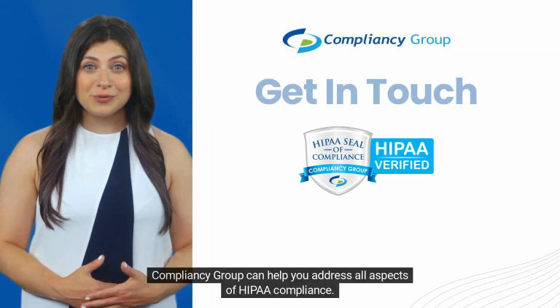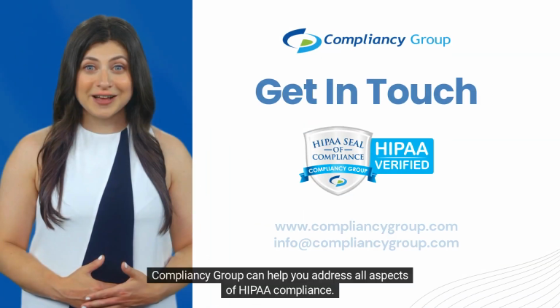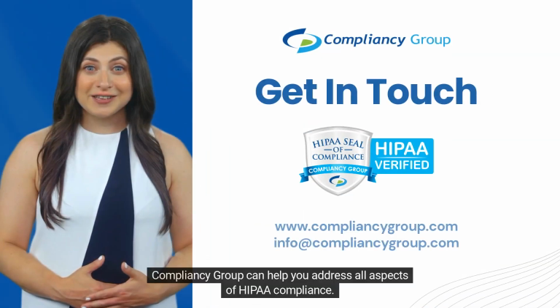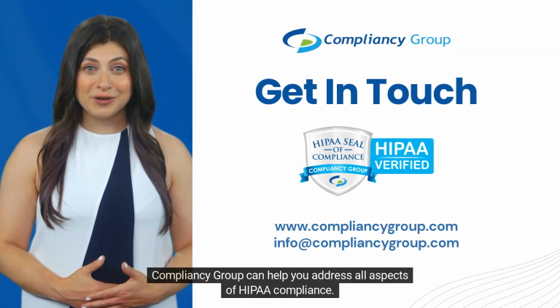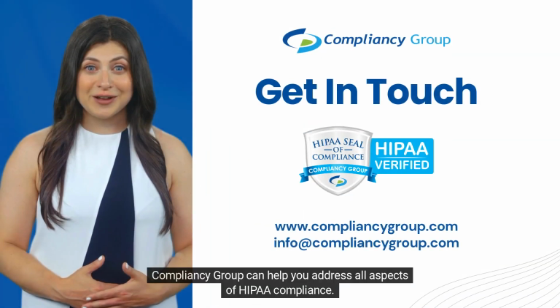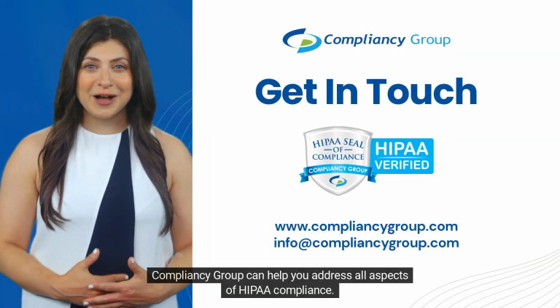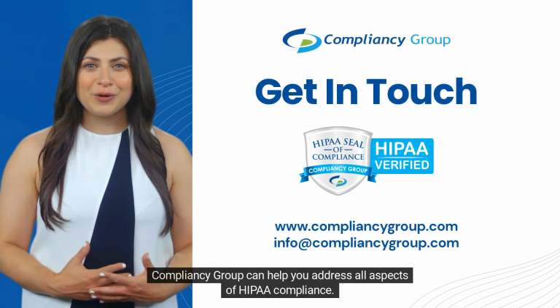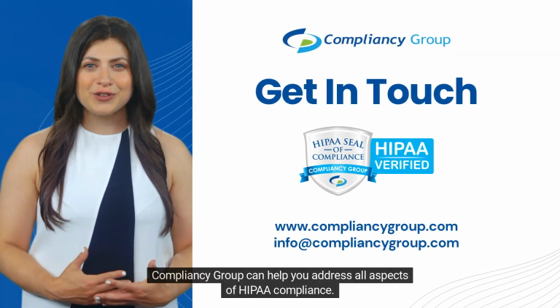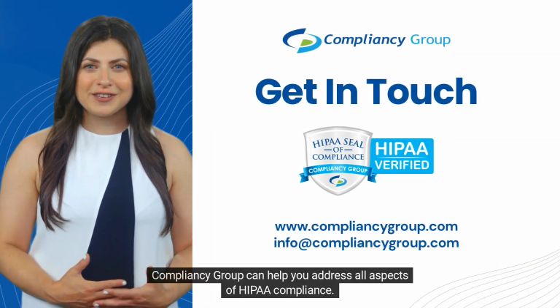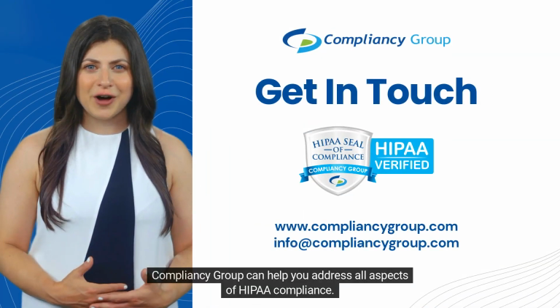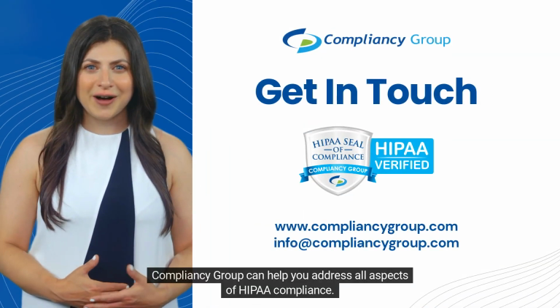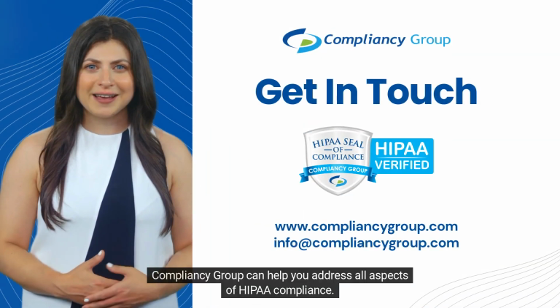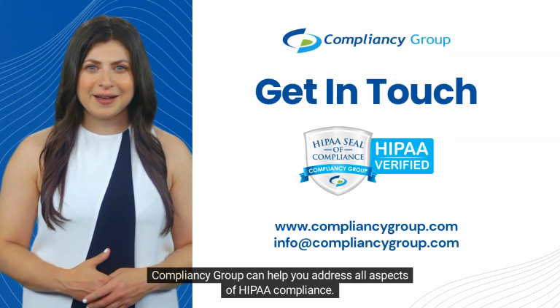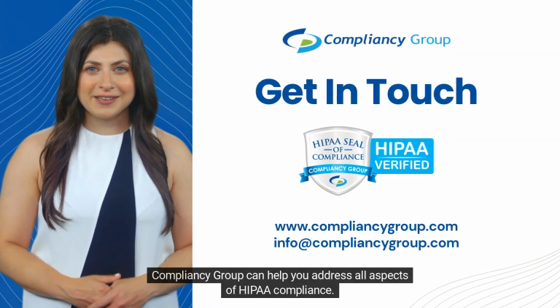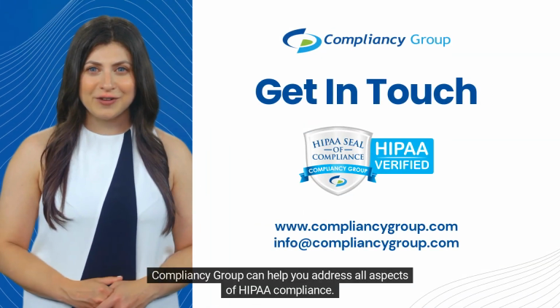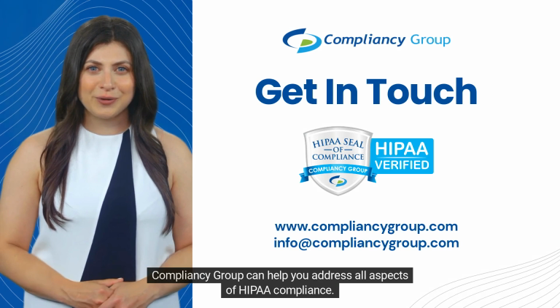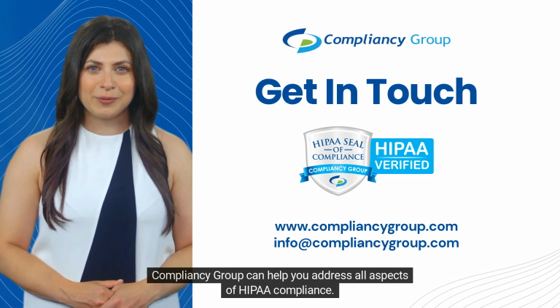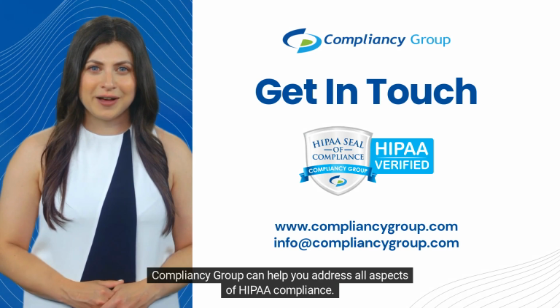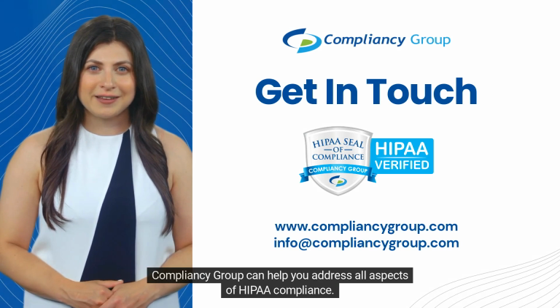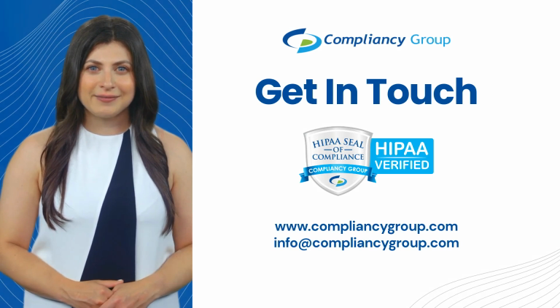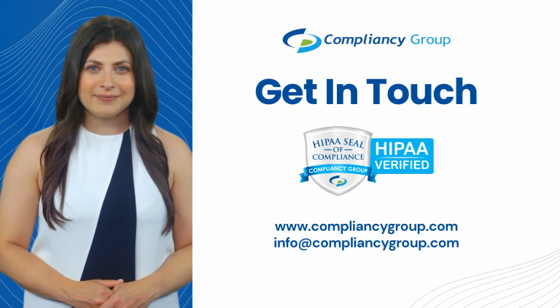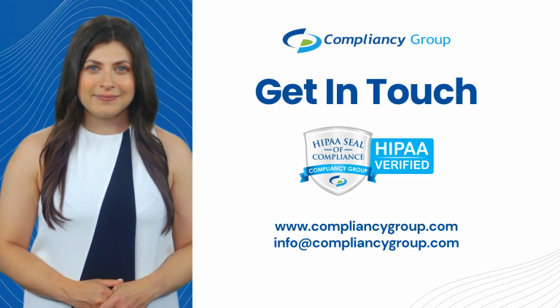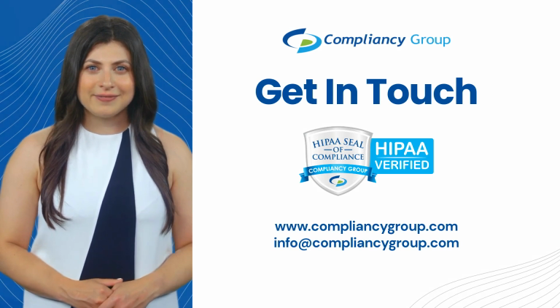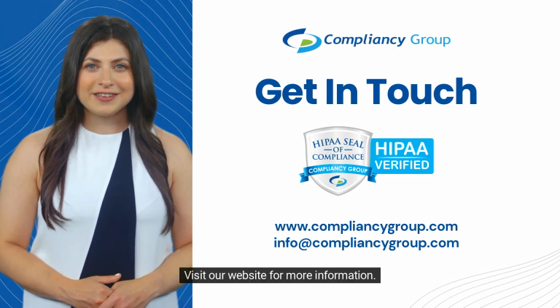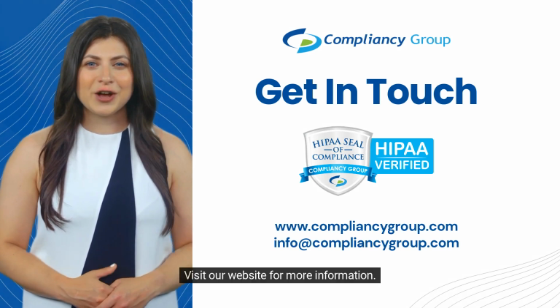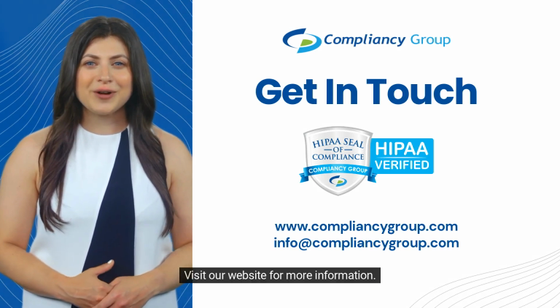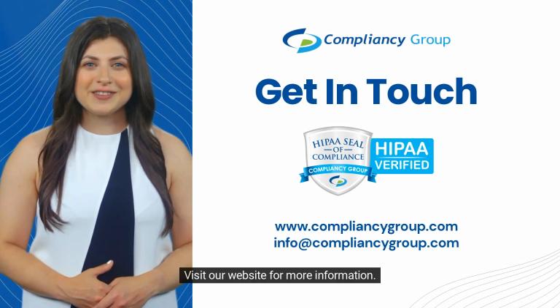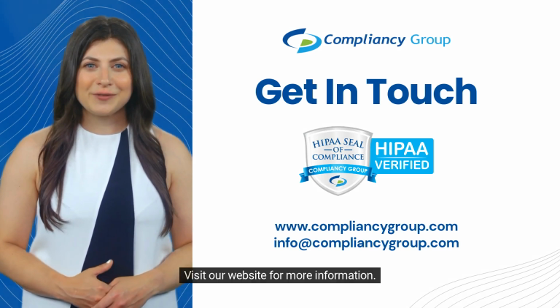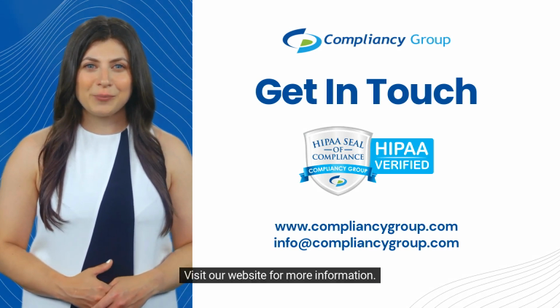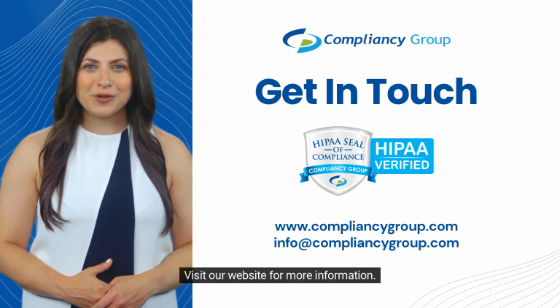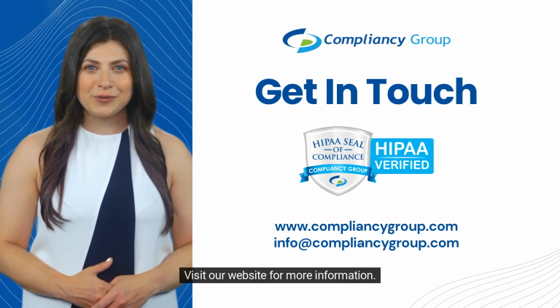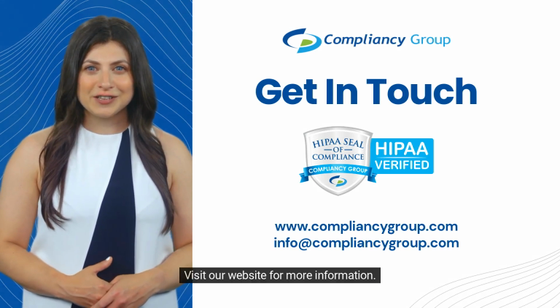Compliancy Group can help you address all aspects of HIPAA compliance. Visit our website for more information.